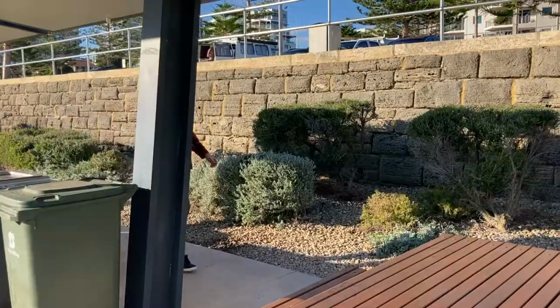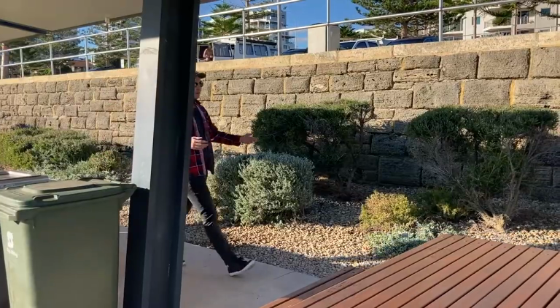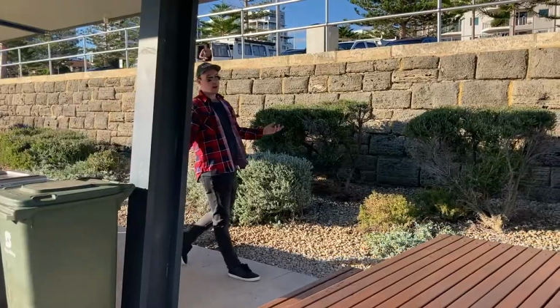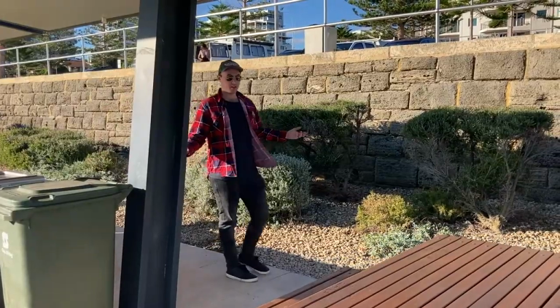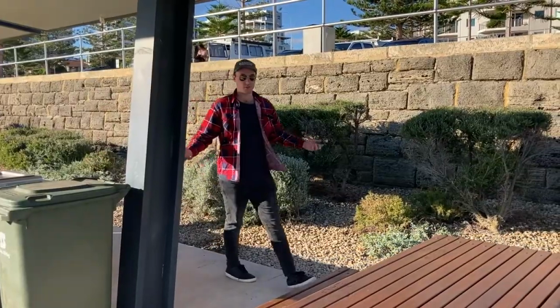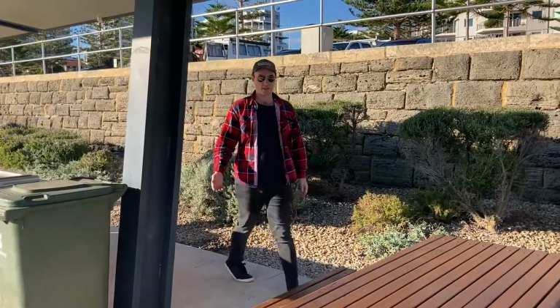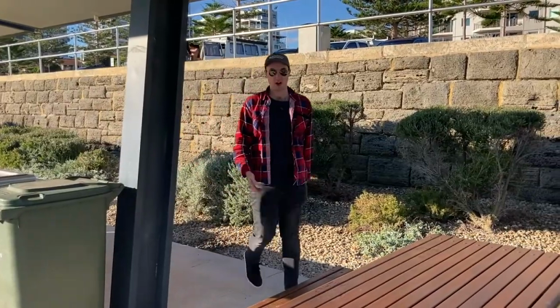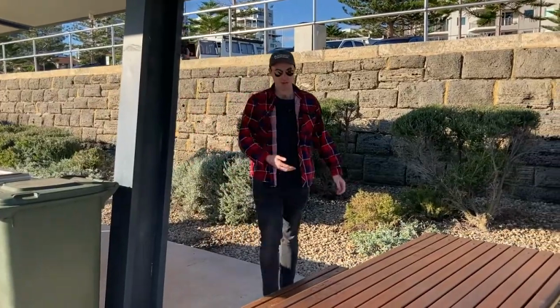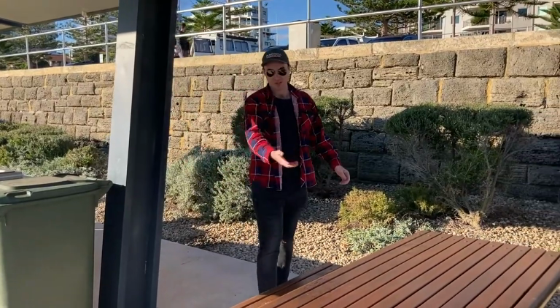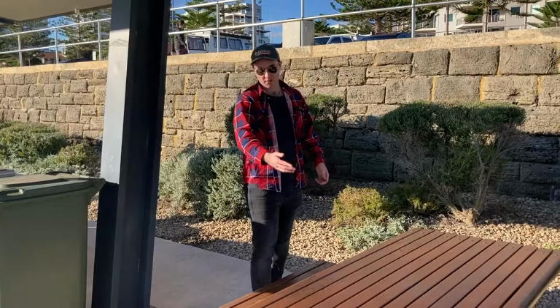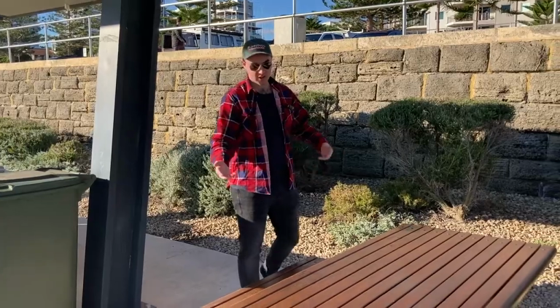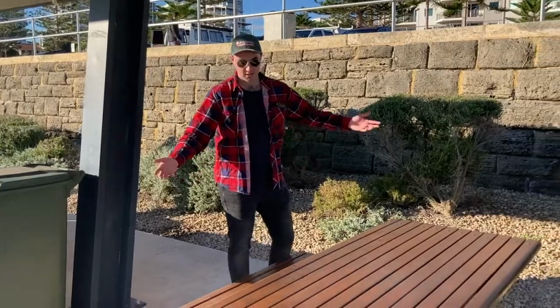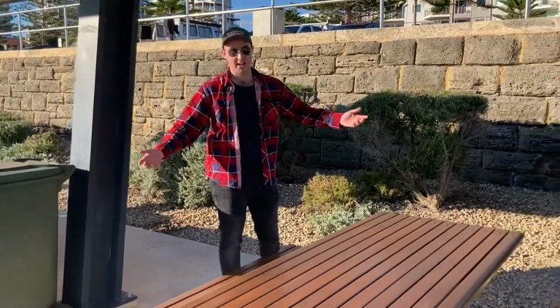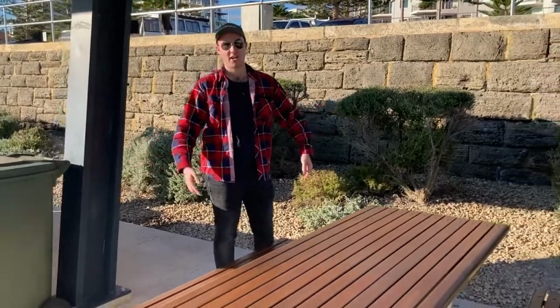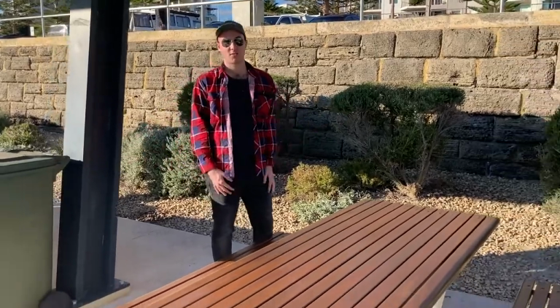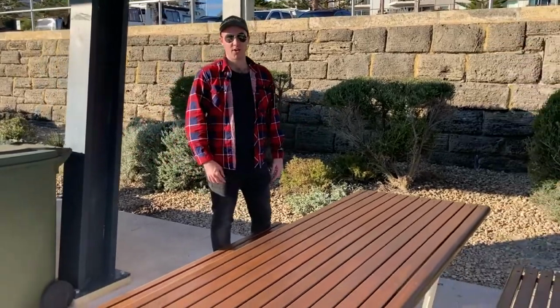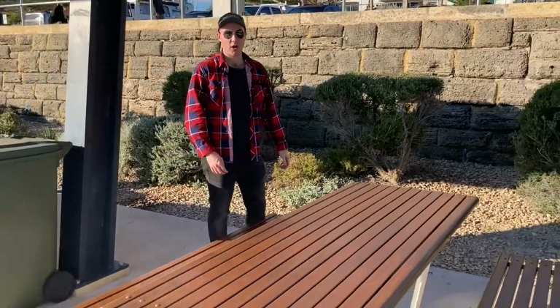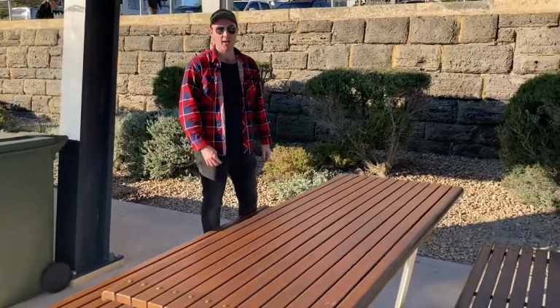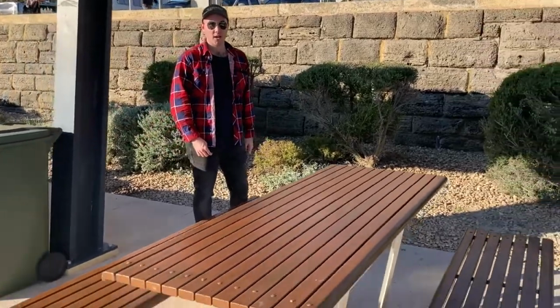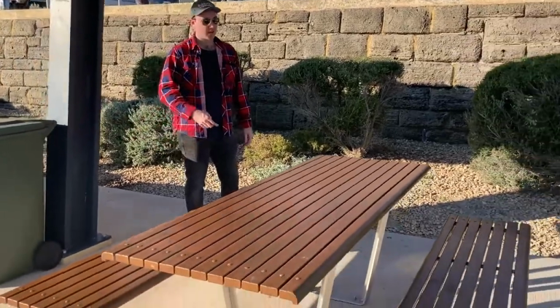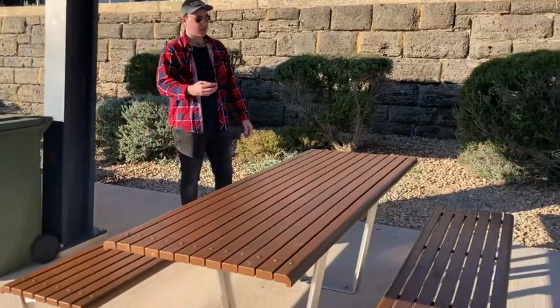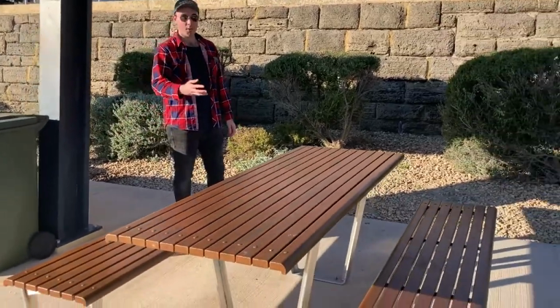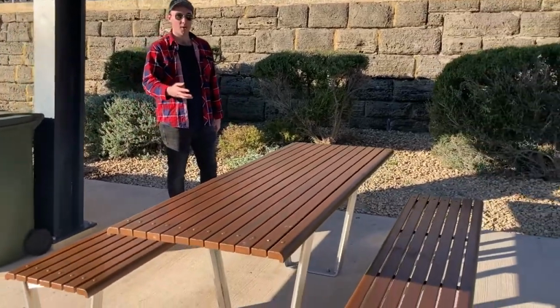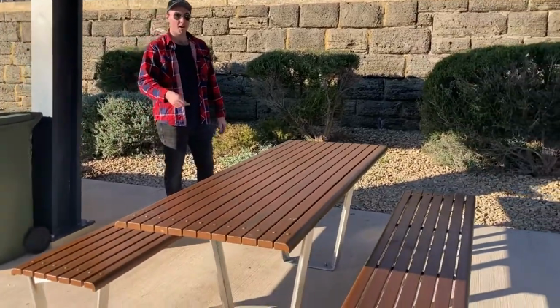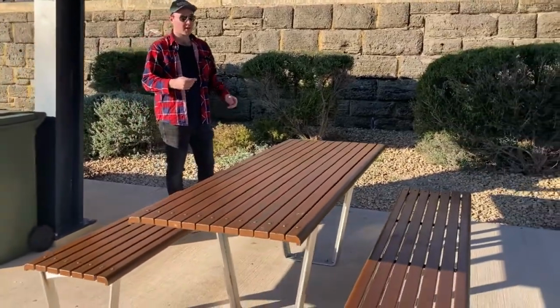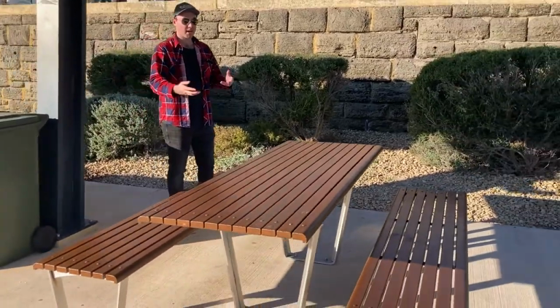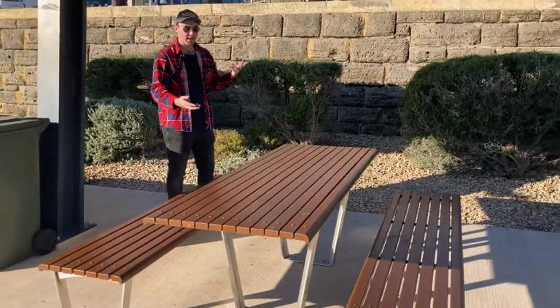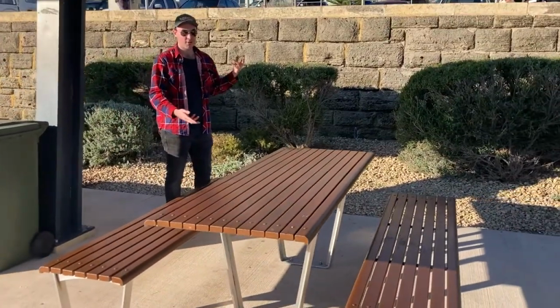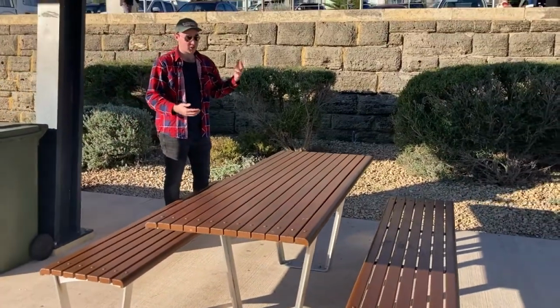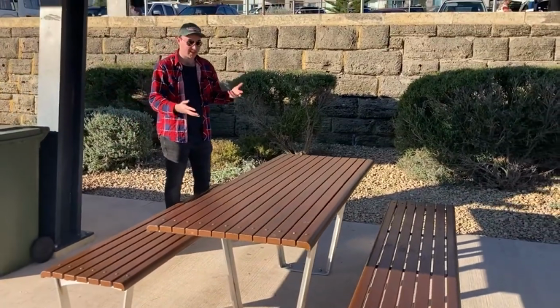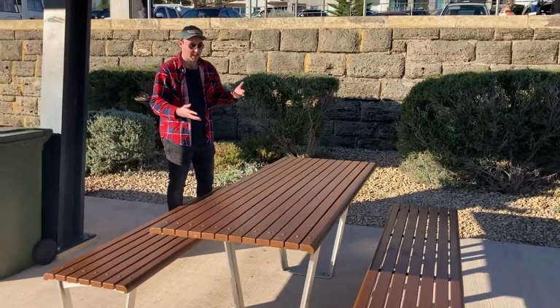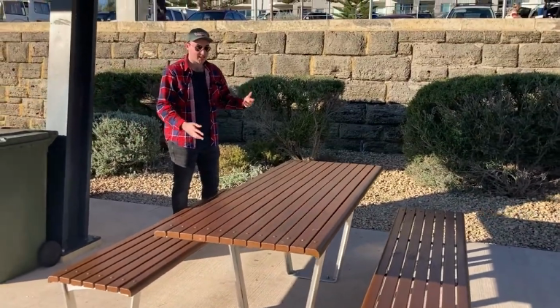Most public barbecues you'll visit will have some kind of bench or seating arrangements, but if it's a remote one I'd always pack a picnic rug just in case.